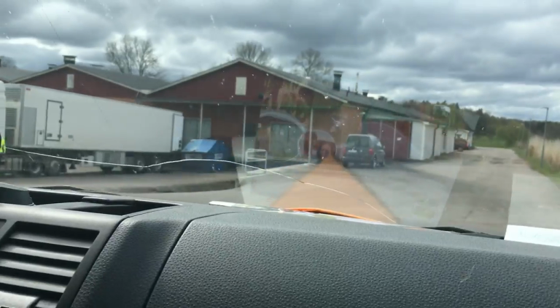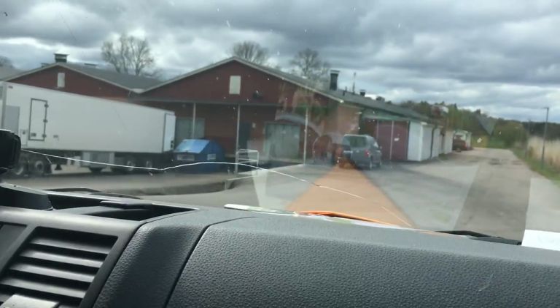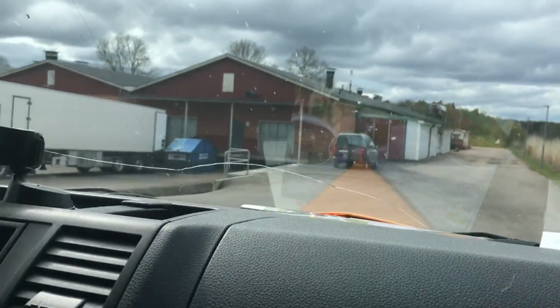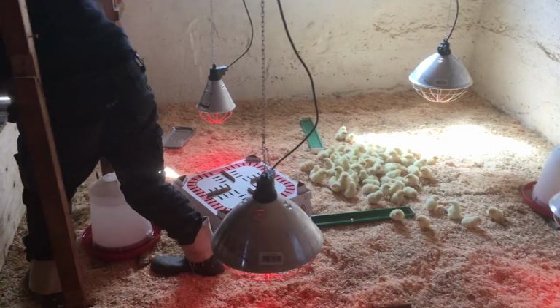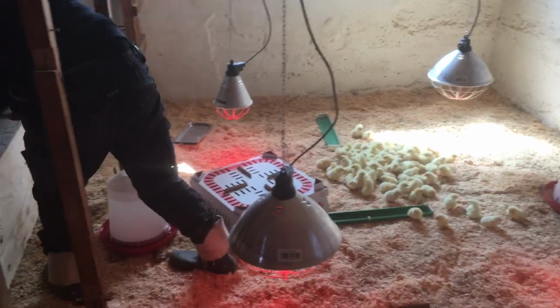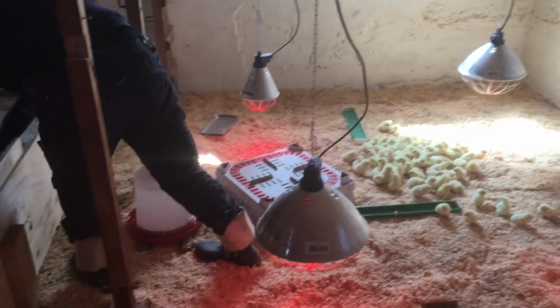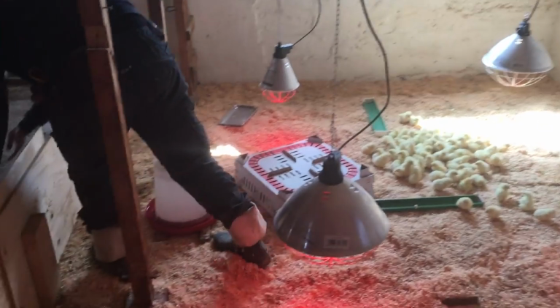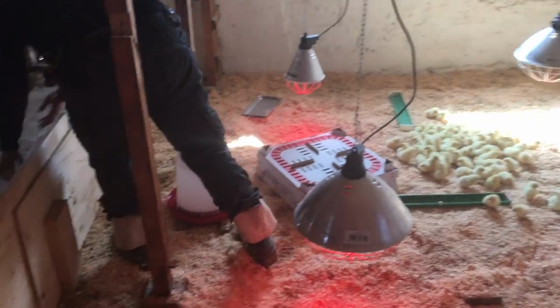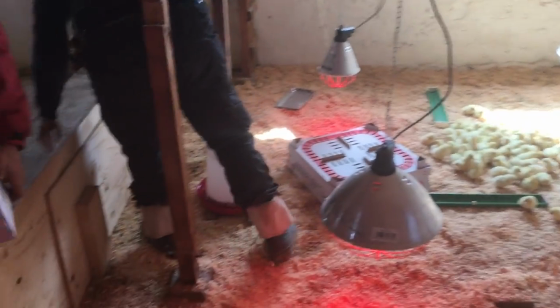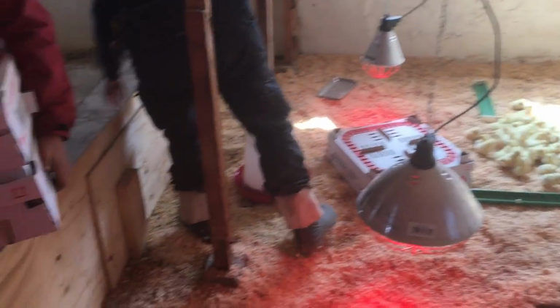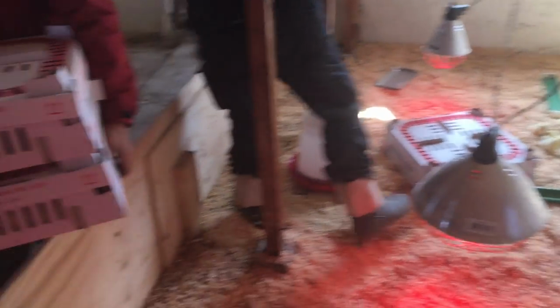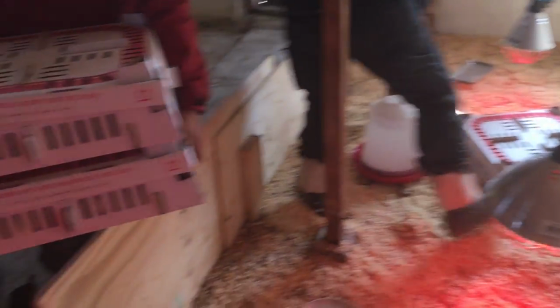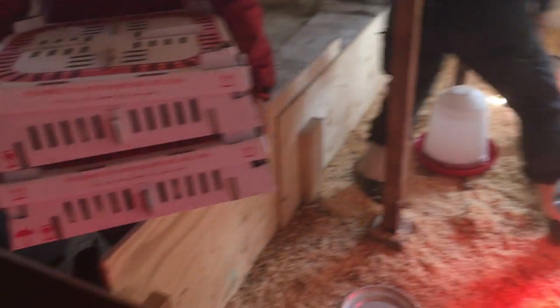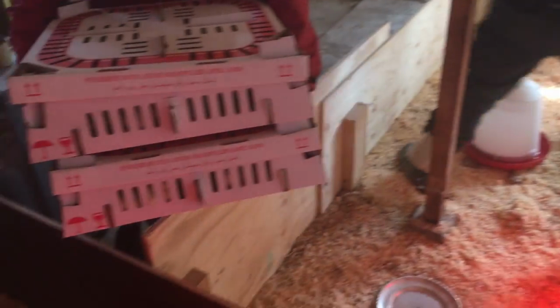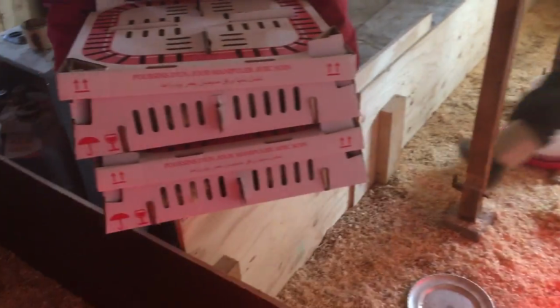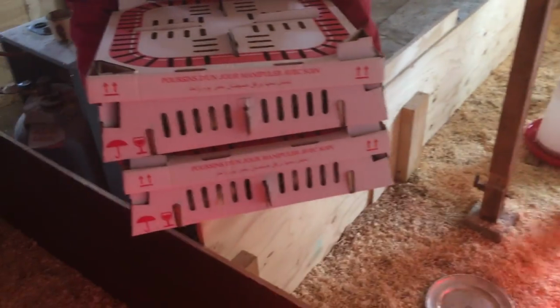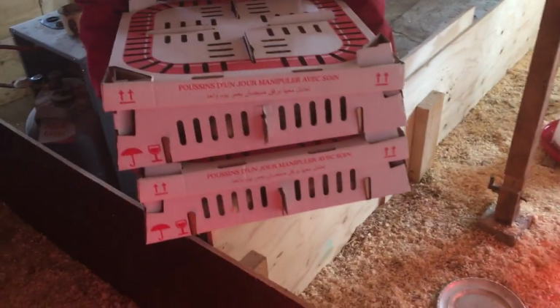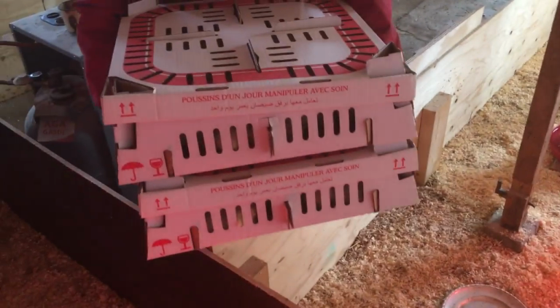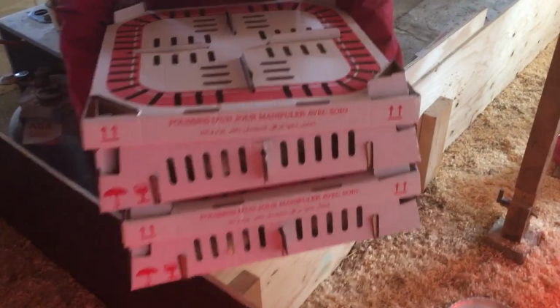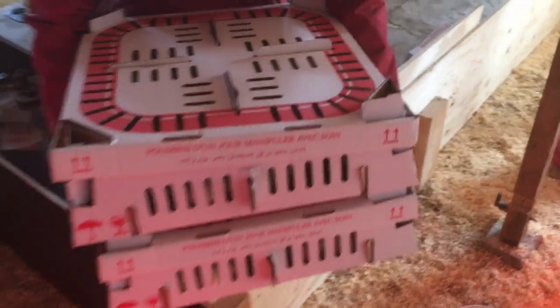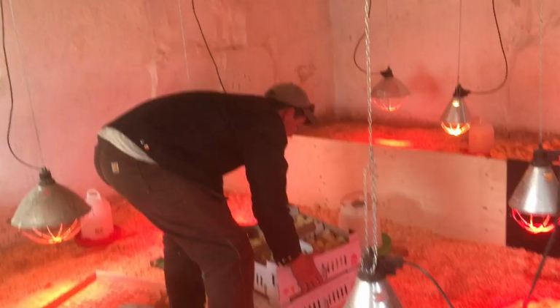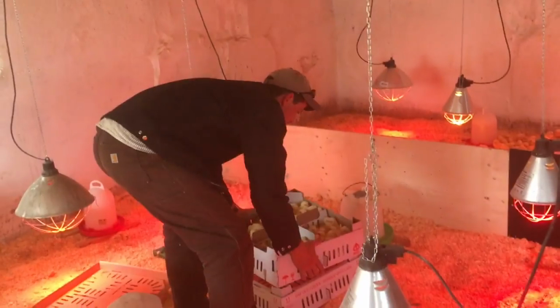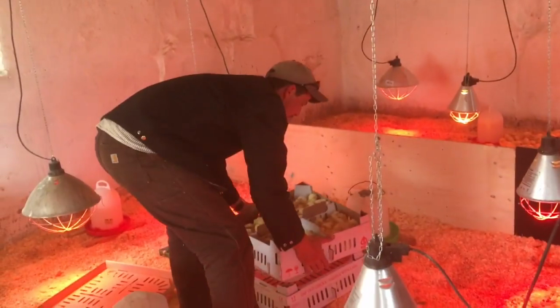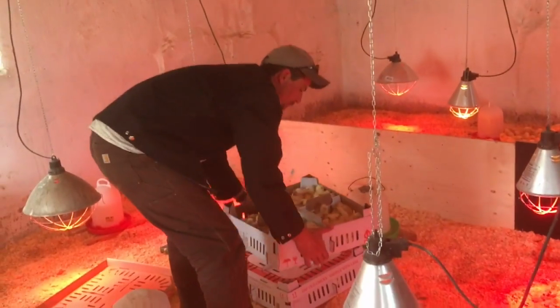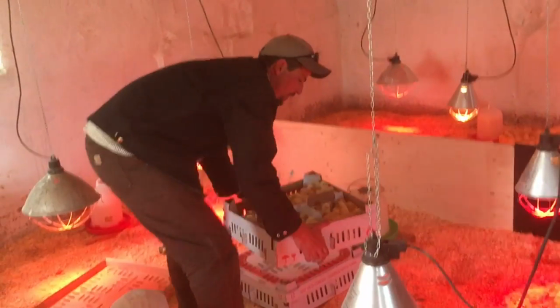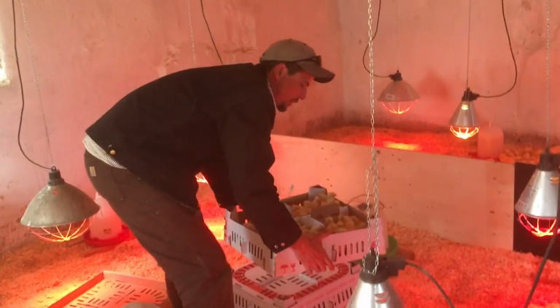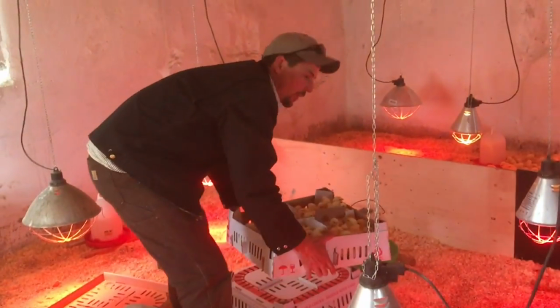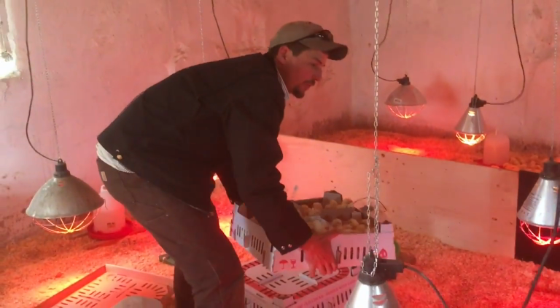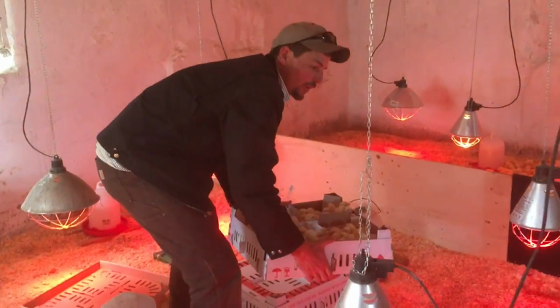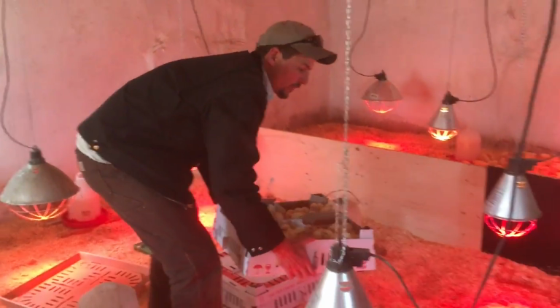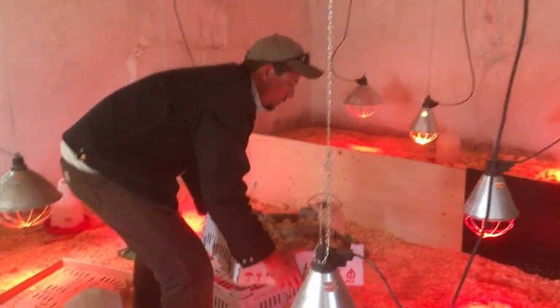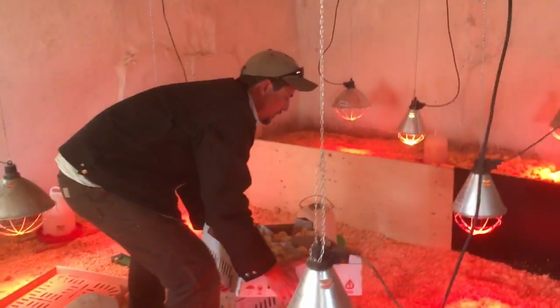We're back with the new chicks — 200 each pen. You have to be confident and swift.